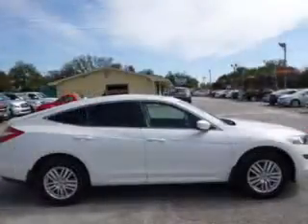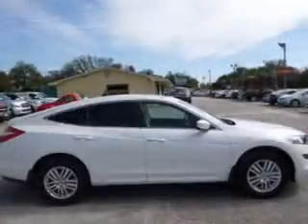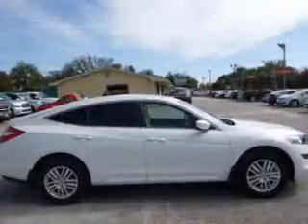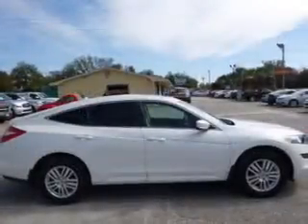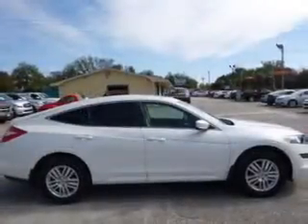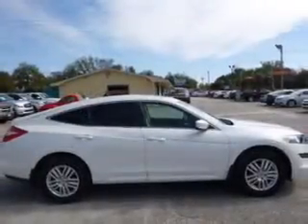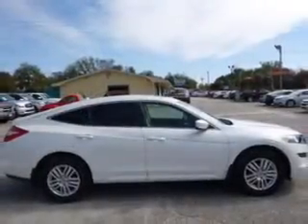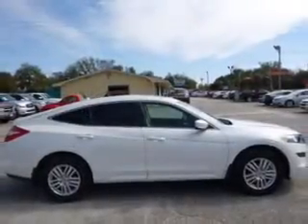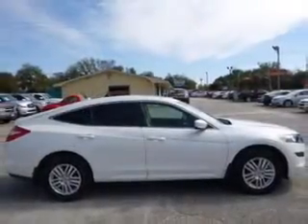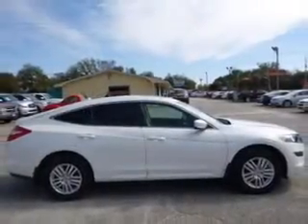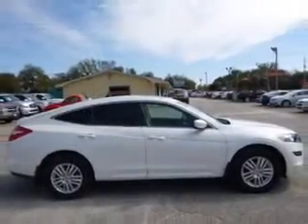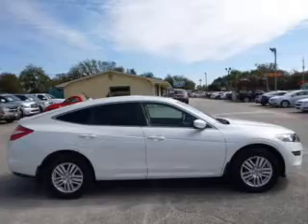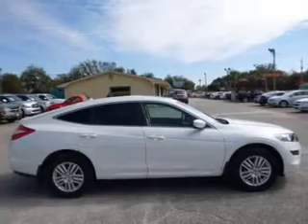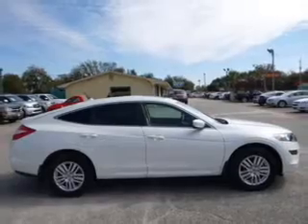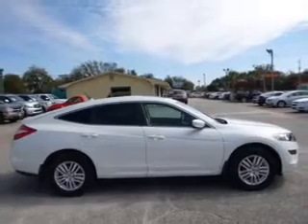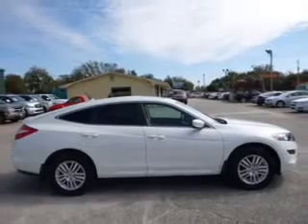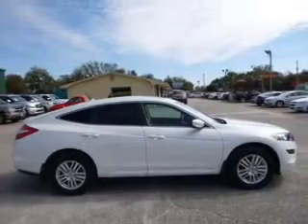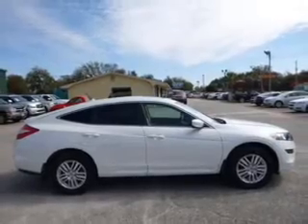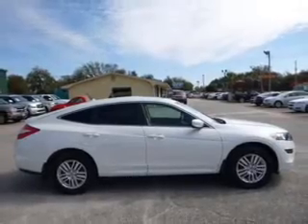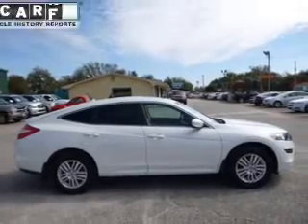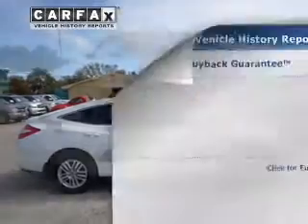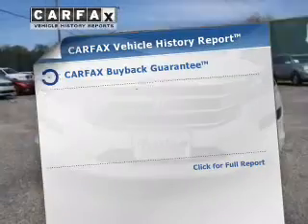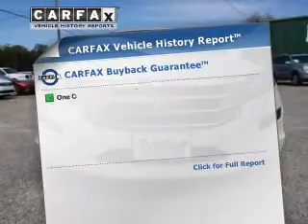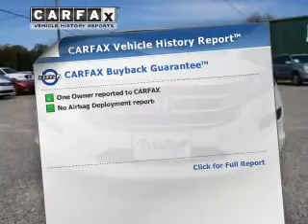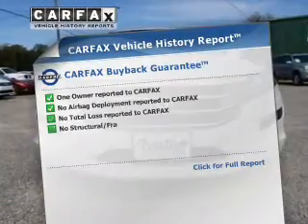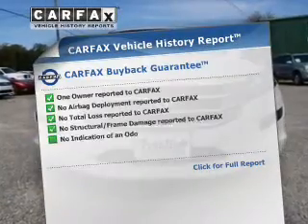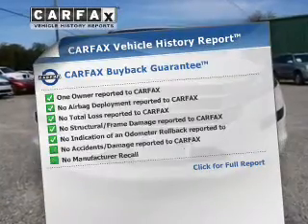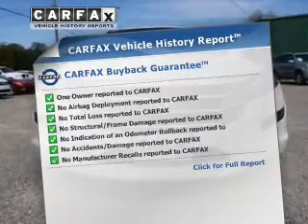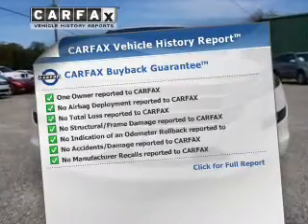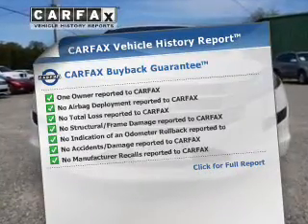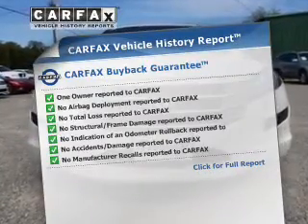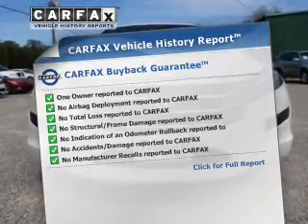Let the outside in with a power sunroof. Memory settings are just one of the extras. Carfax has offered to provide you with peace of mind.